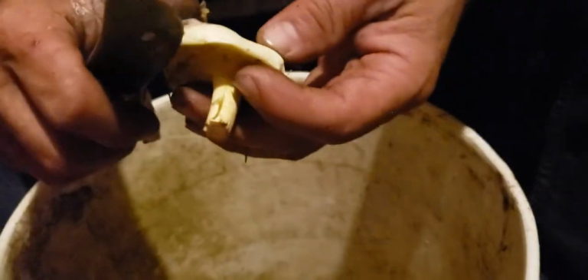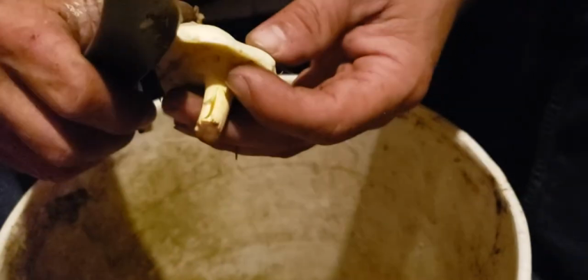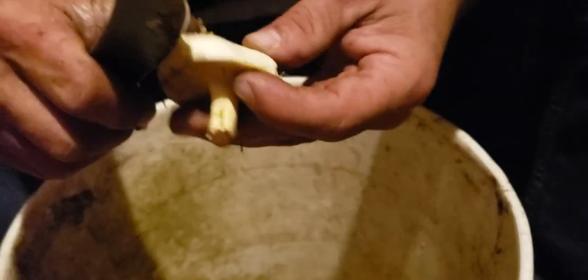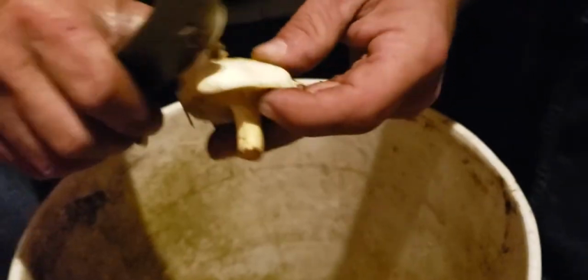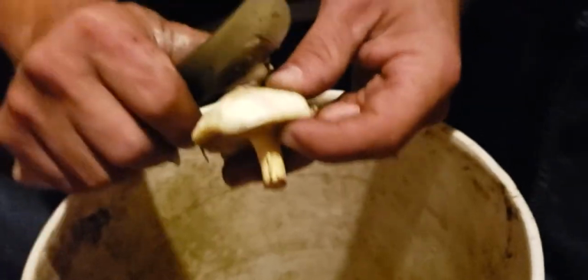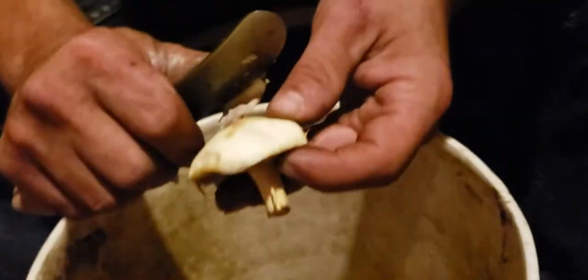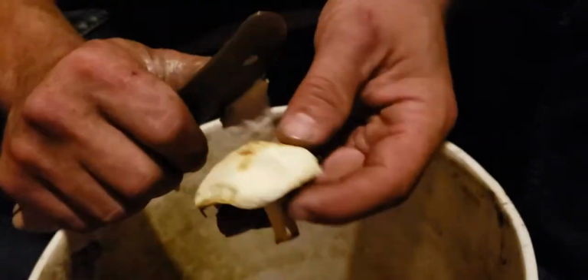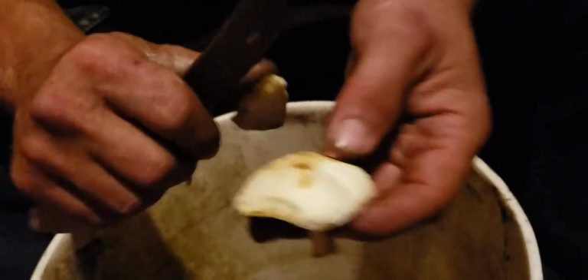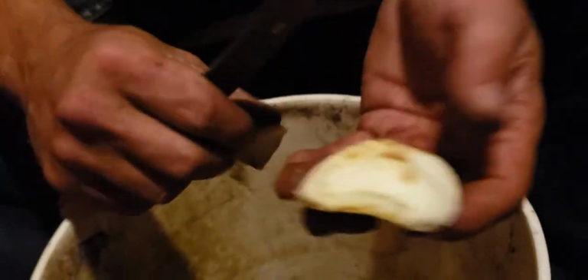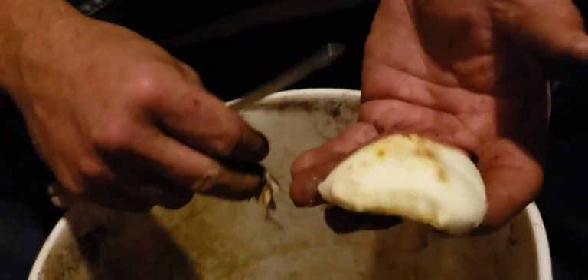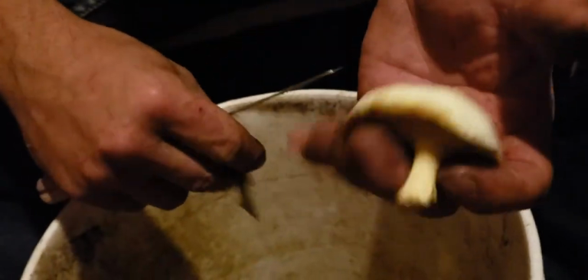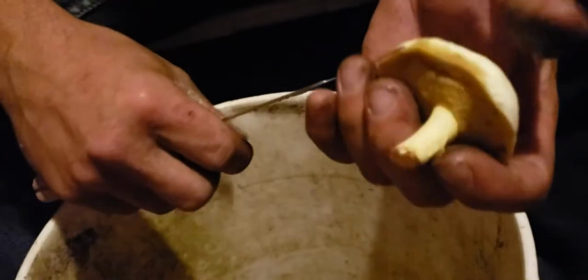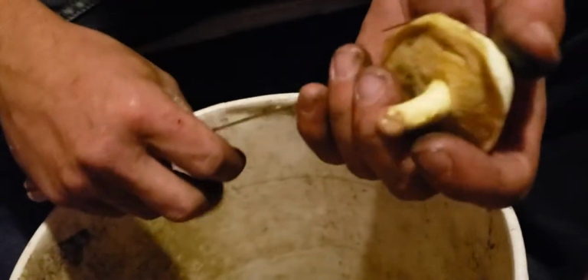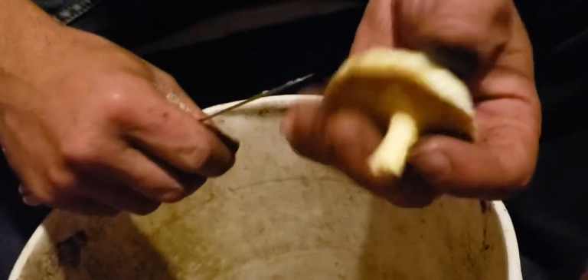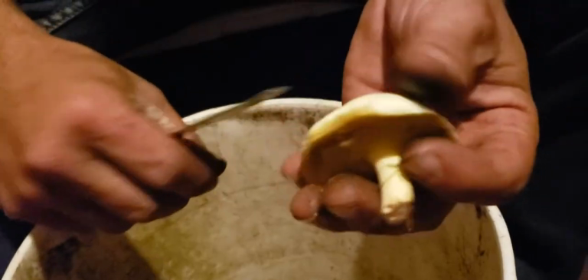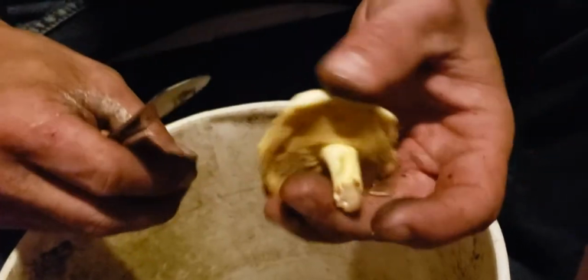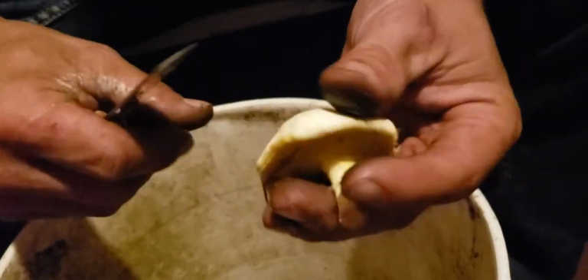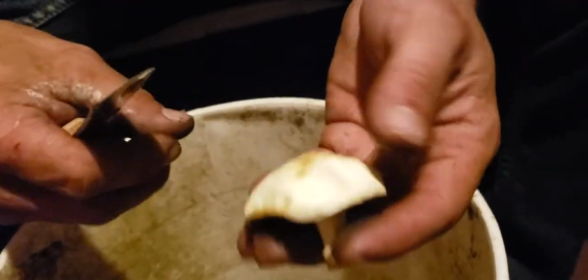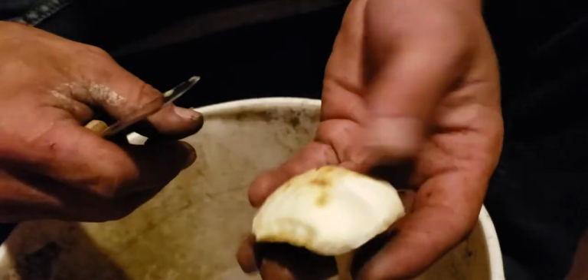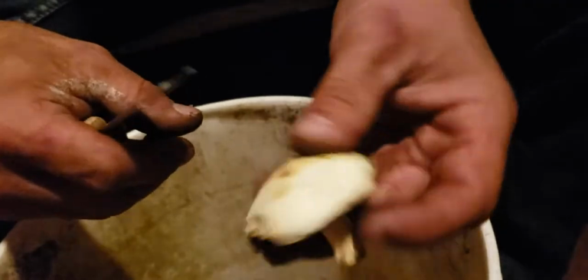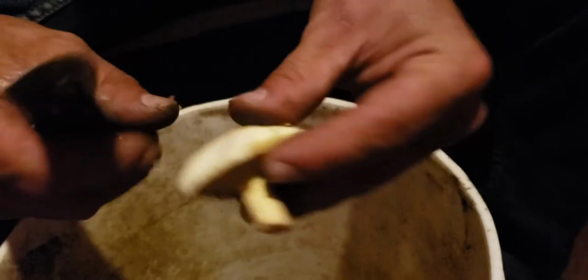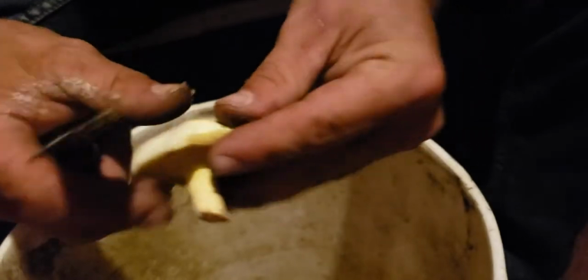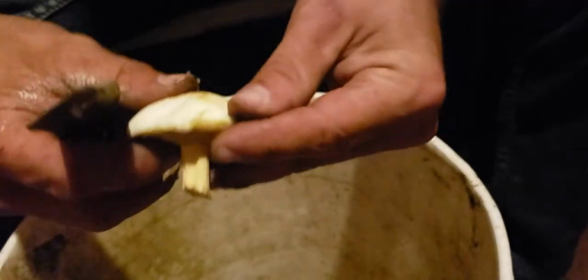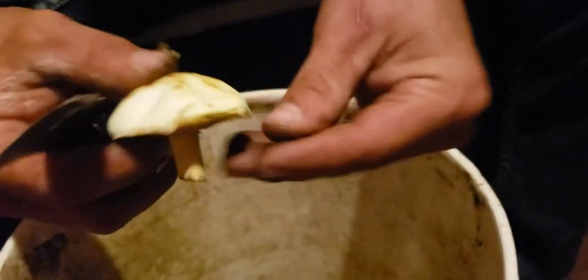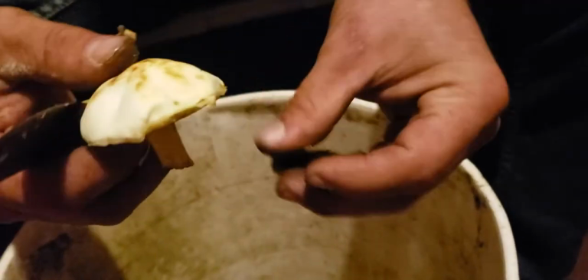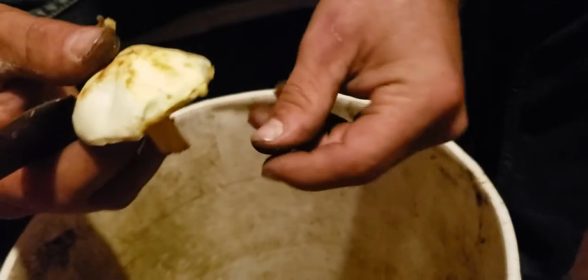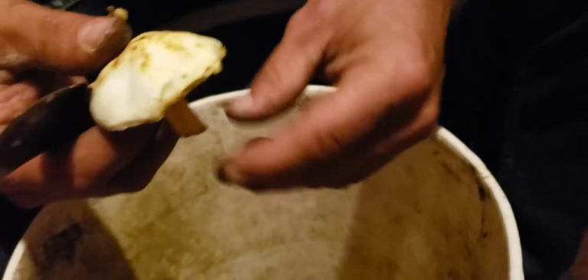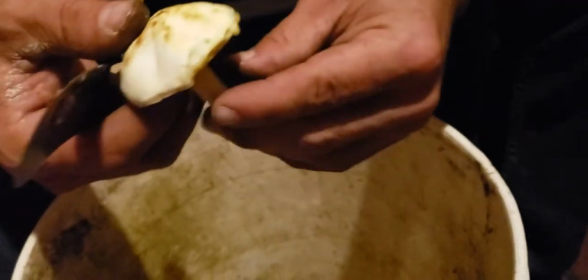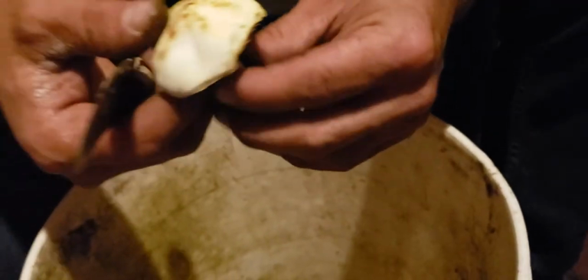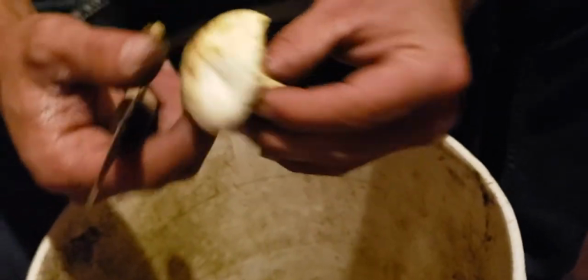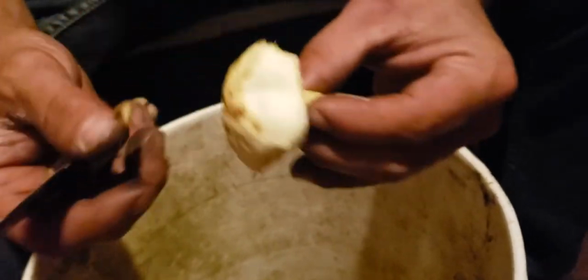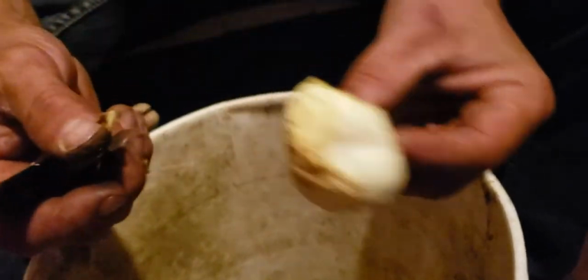You don't want that cap because it's super slimy, and that's the one that gets people's stomachs hurt.